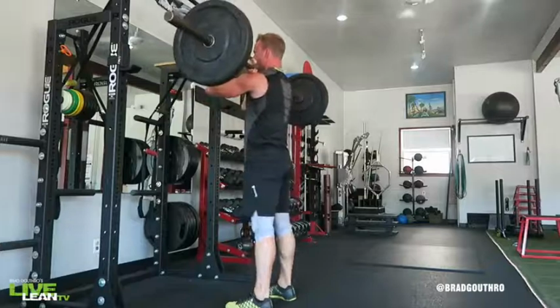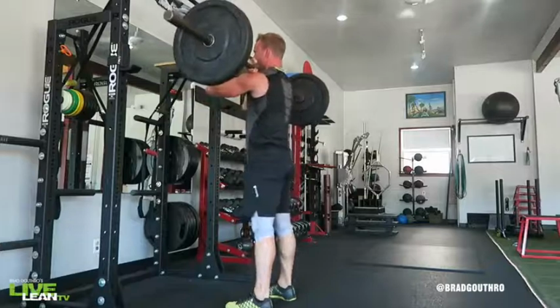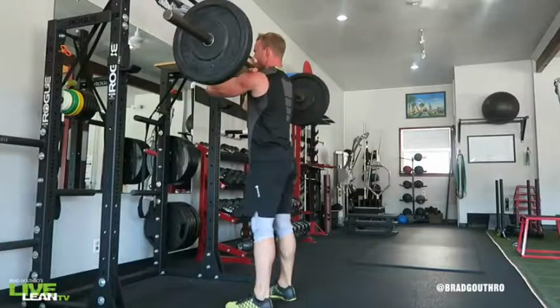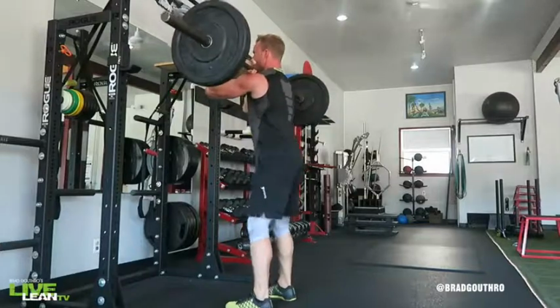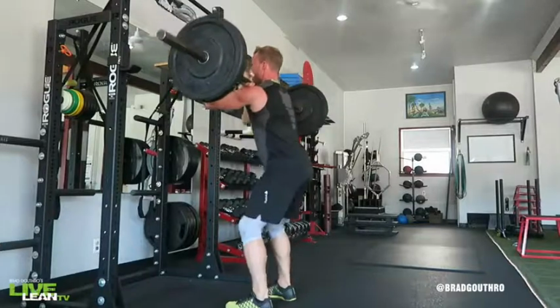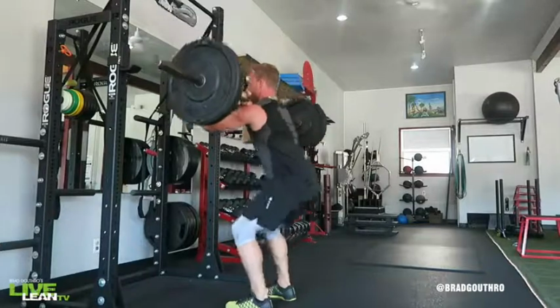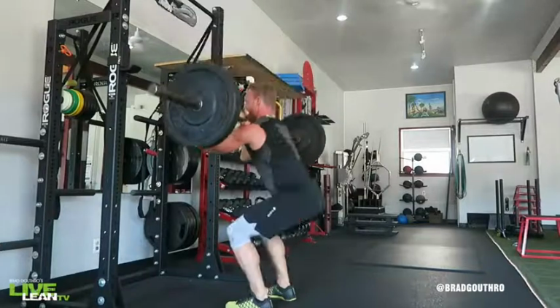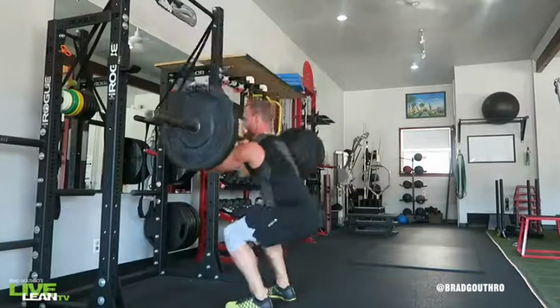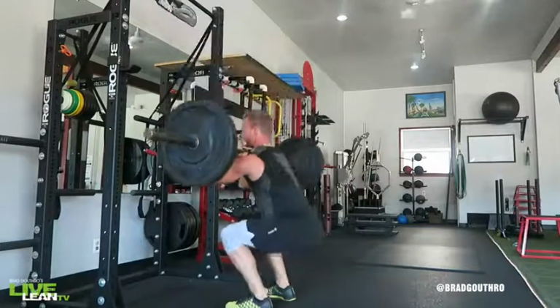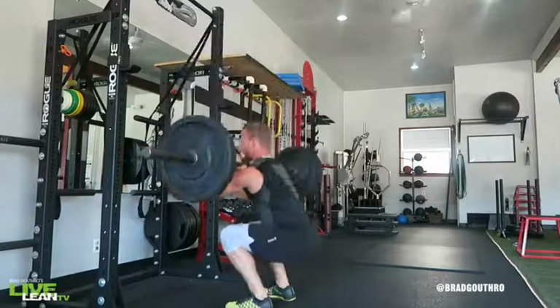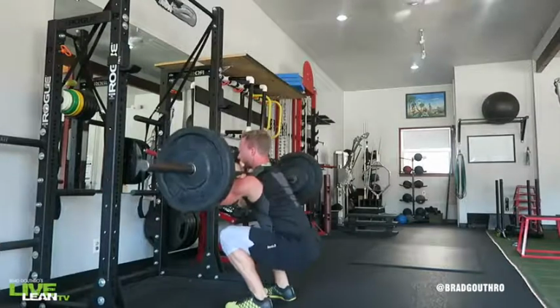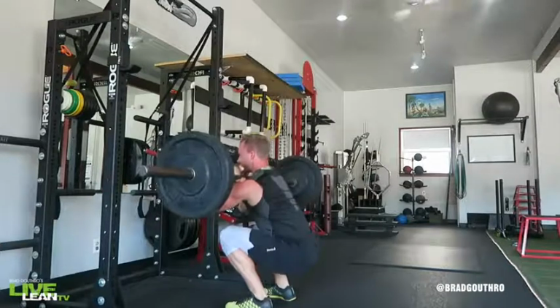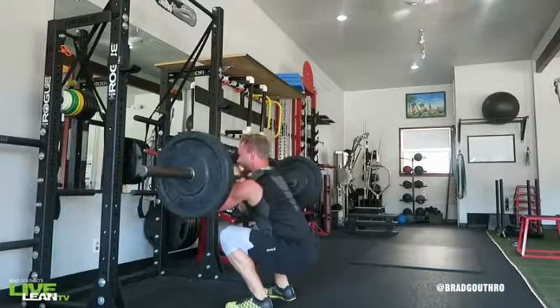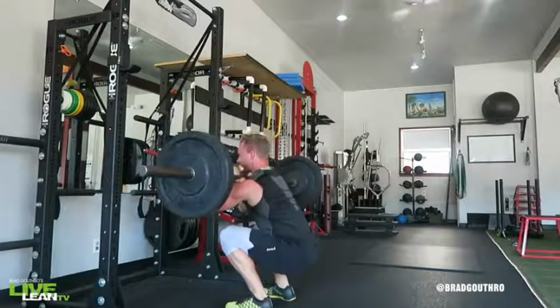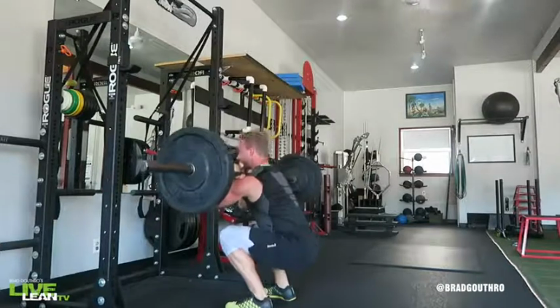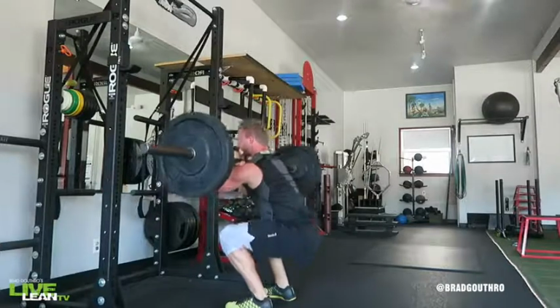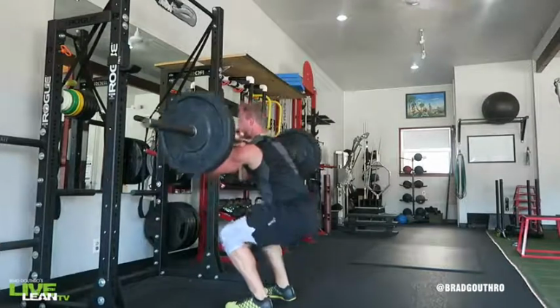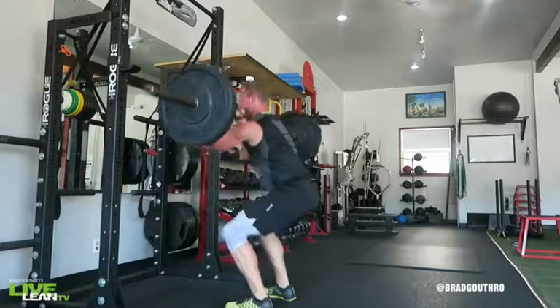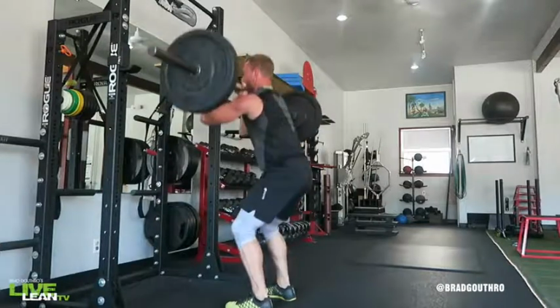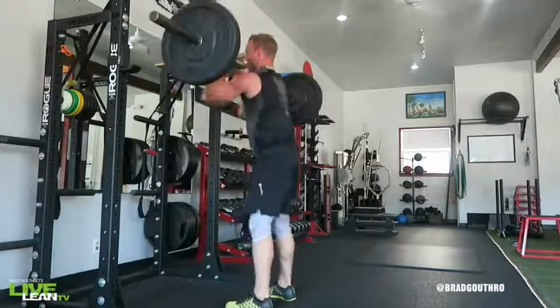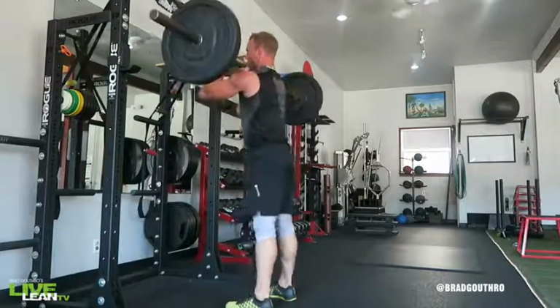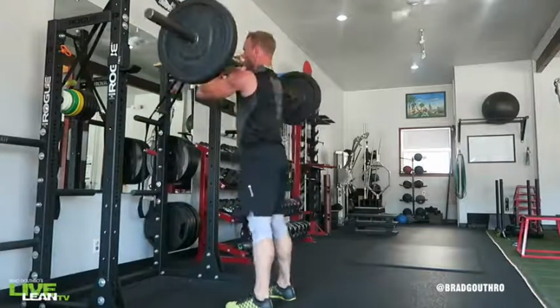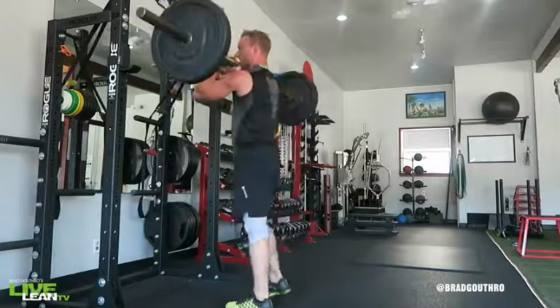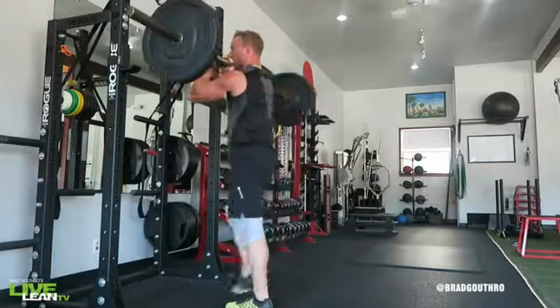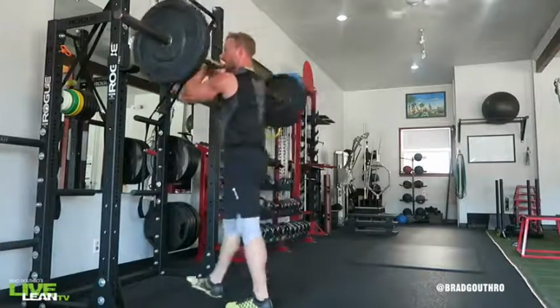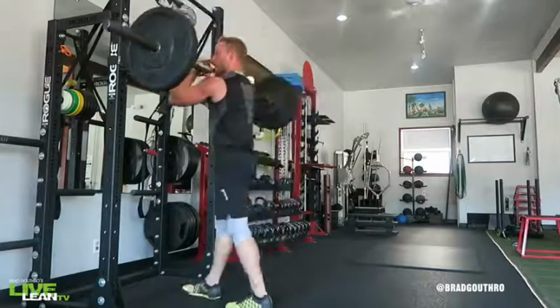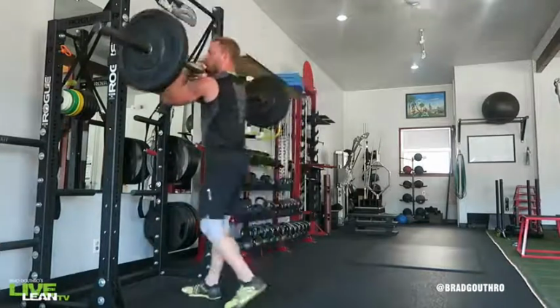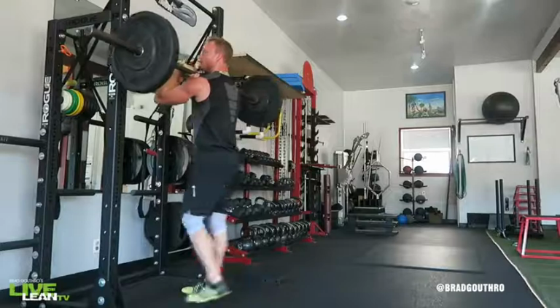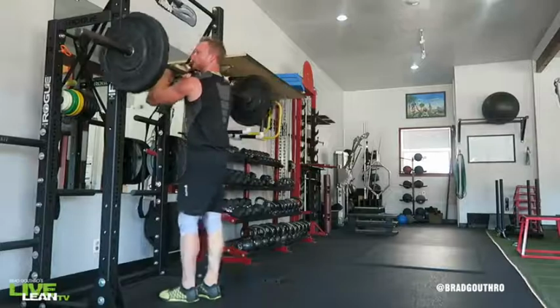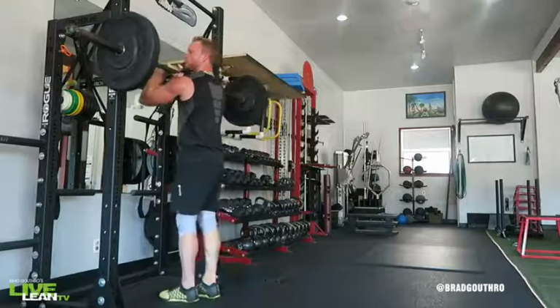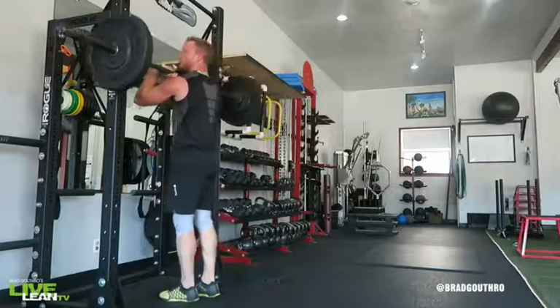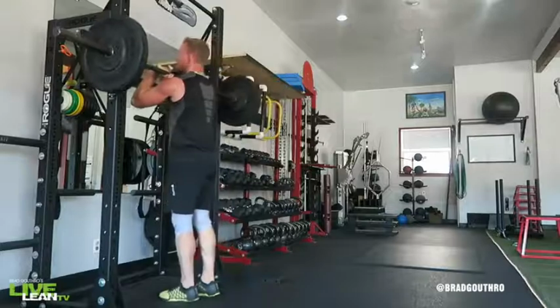To get back to standing, push your feet through the ground to rise back to the starting position and repeat.